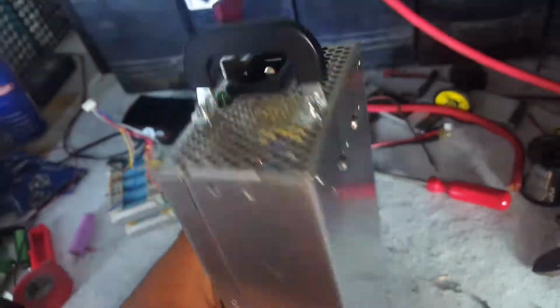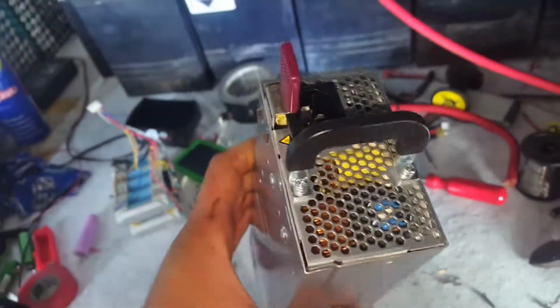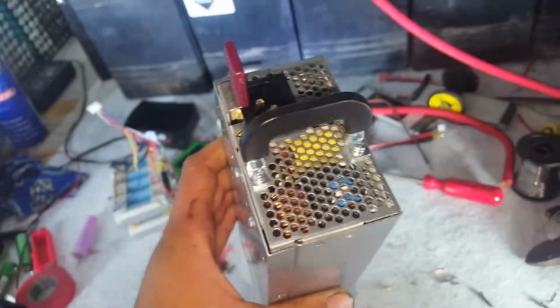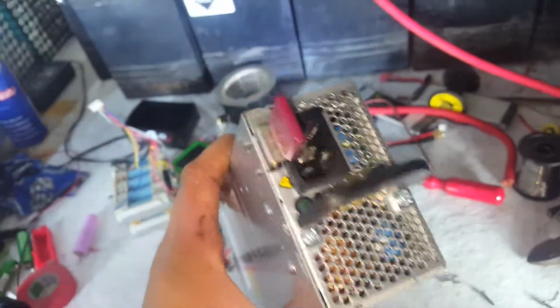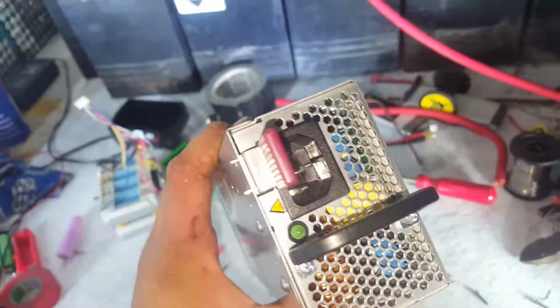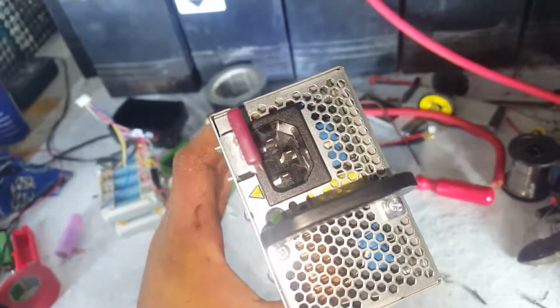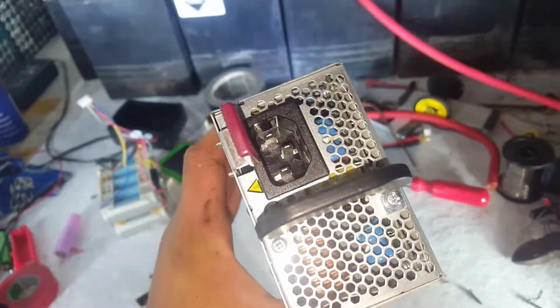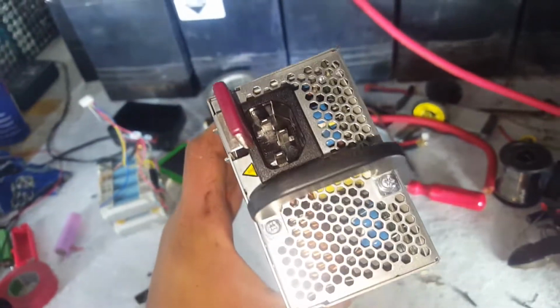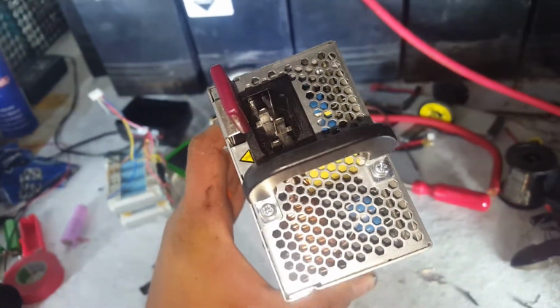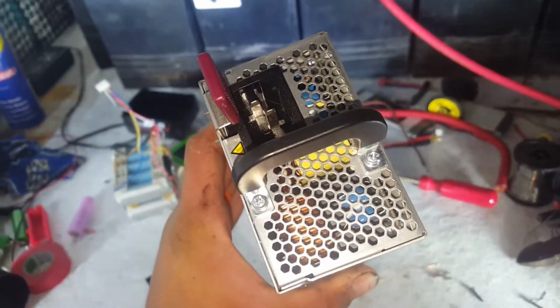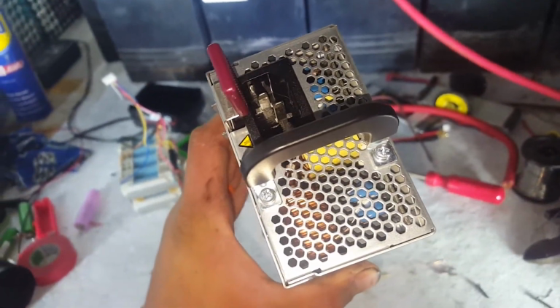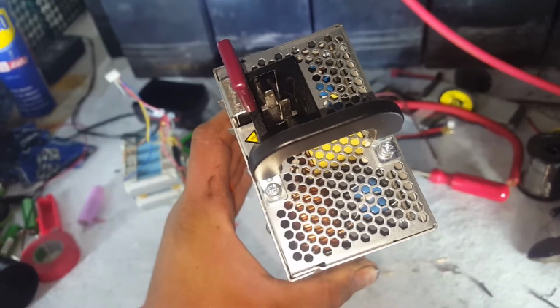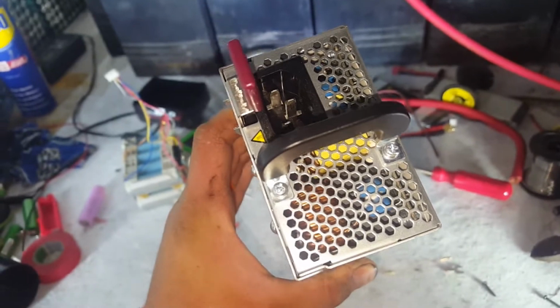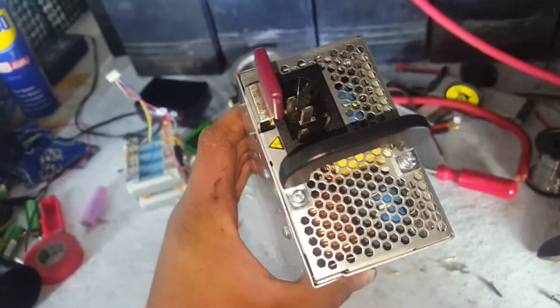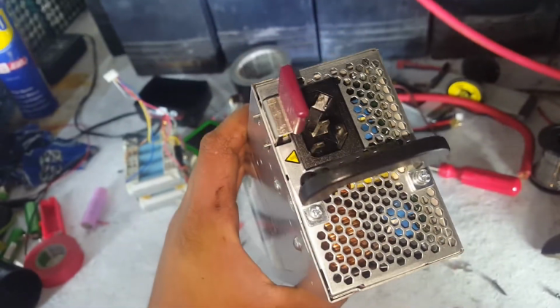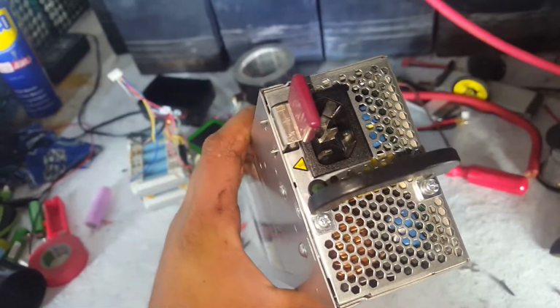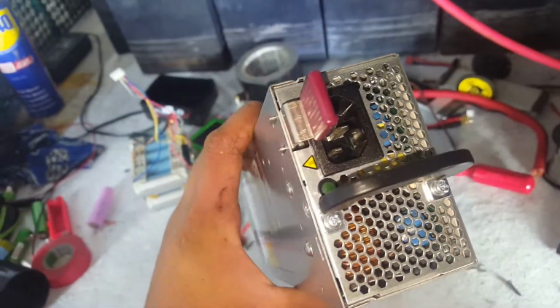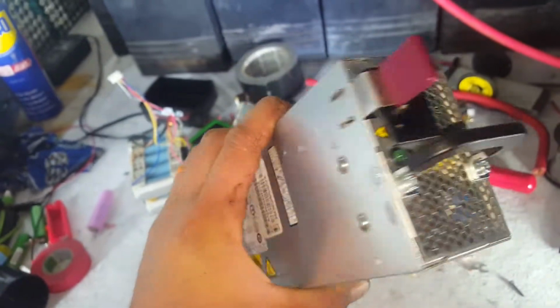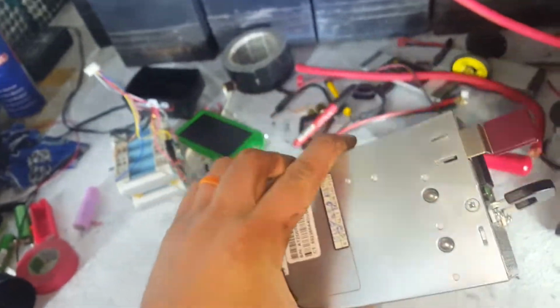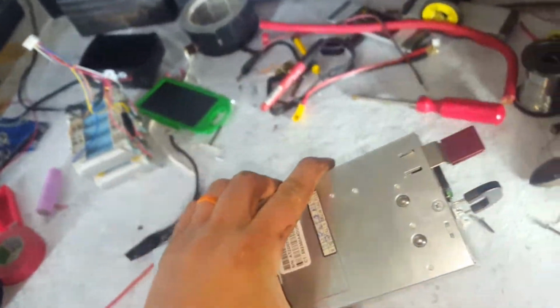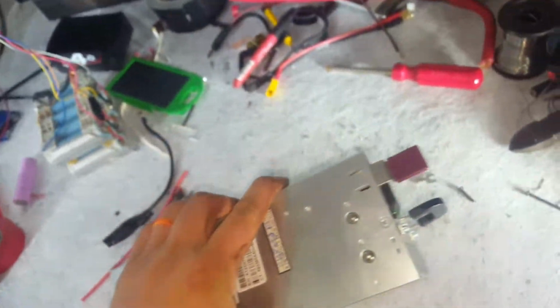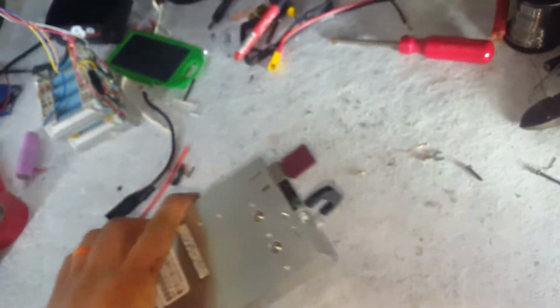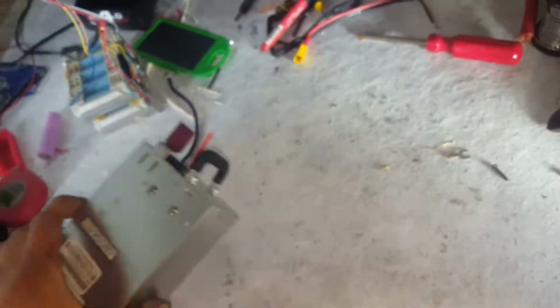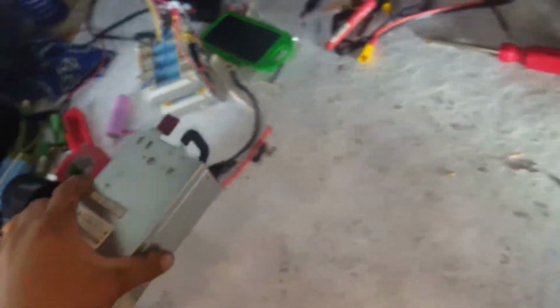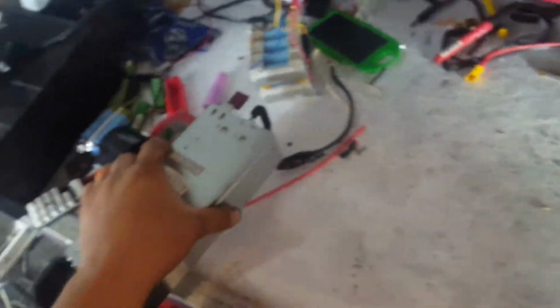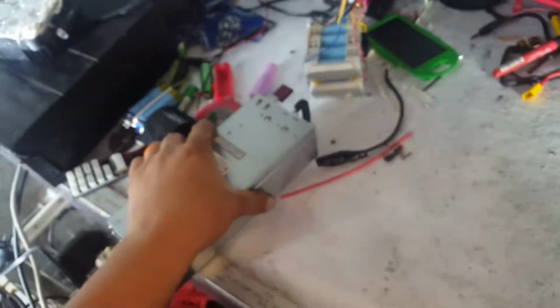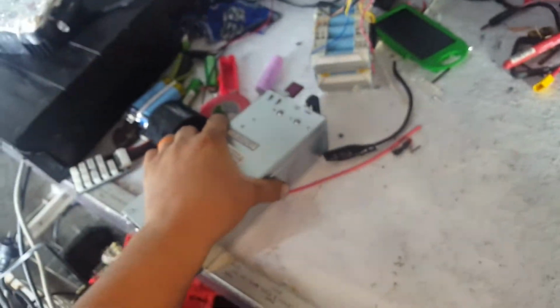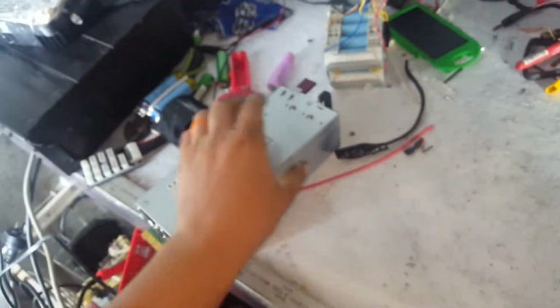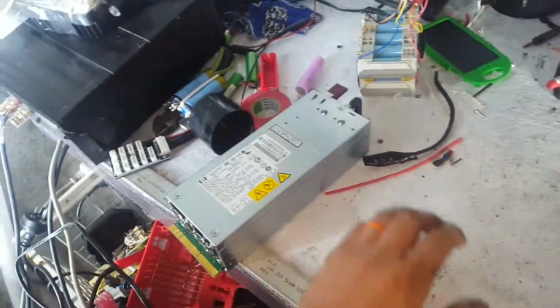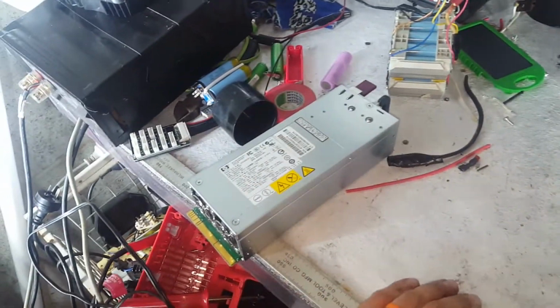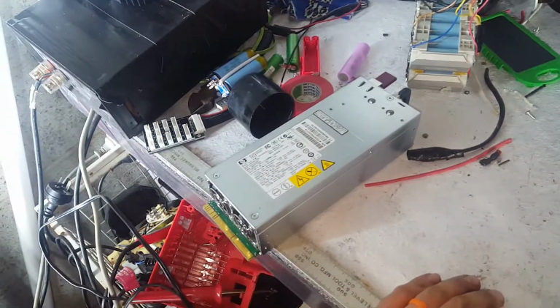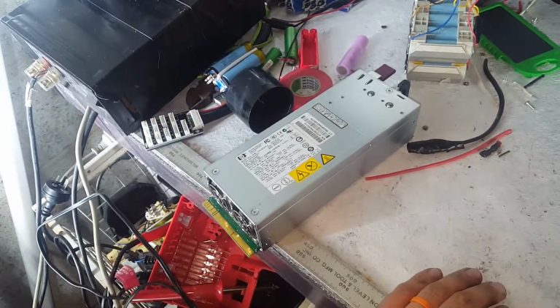Hot swappable, and manages to keep itself cool with 1000 watts going through it.